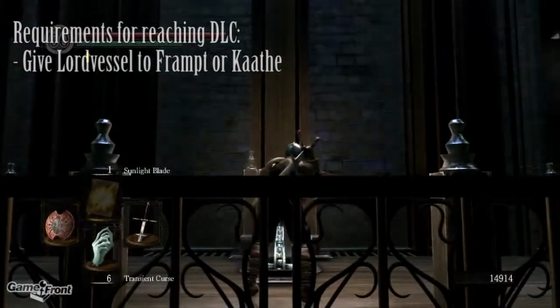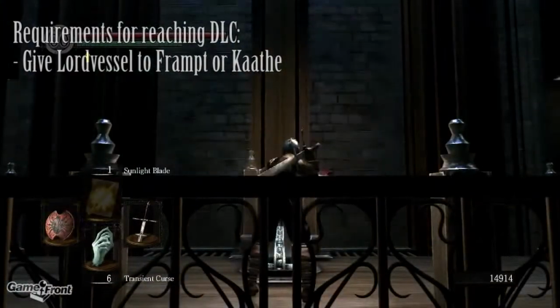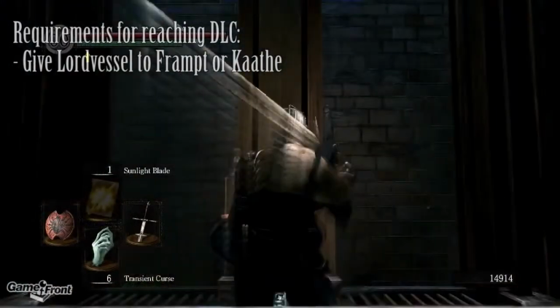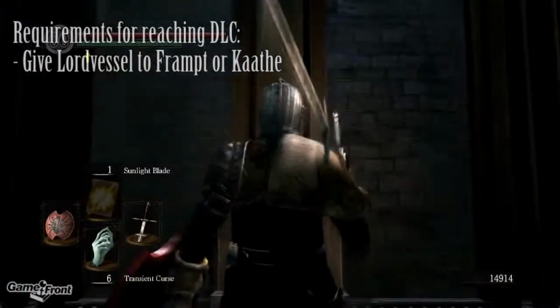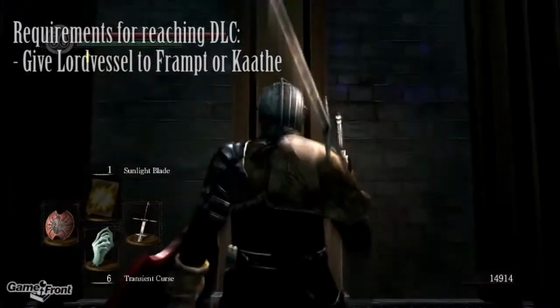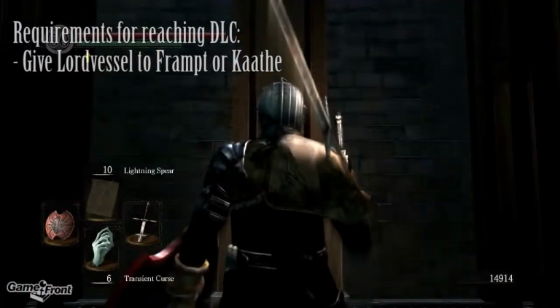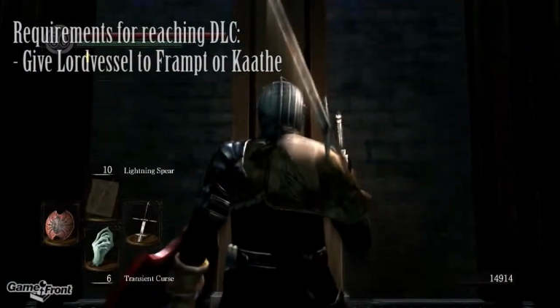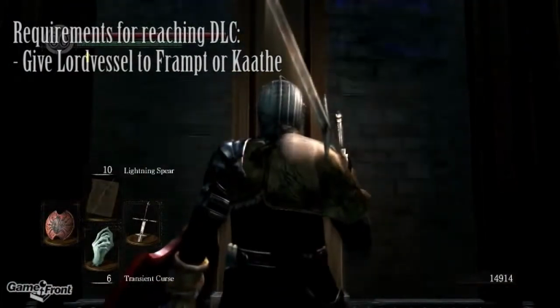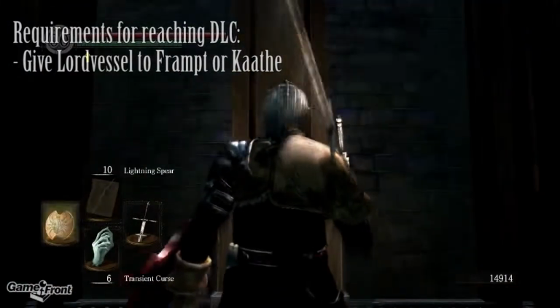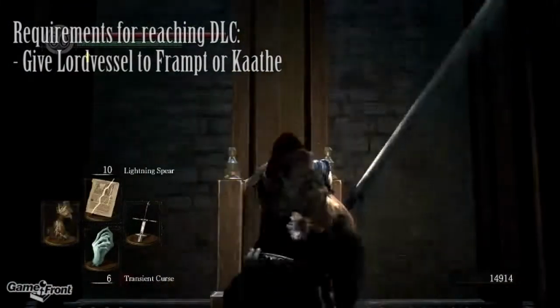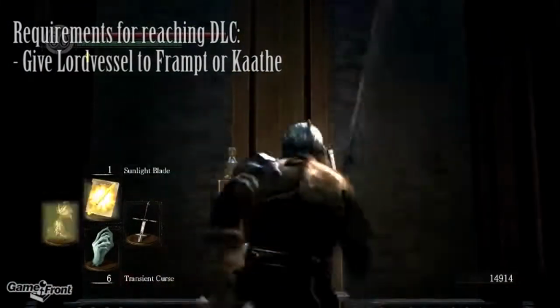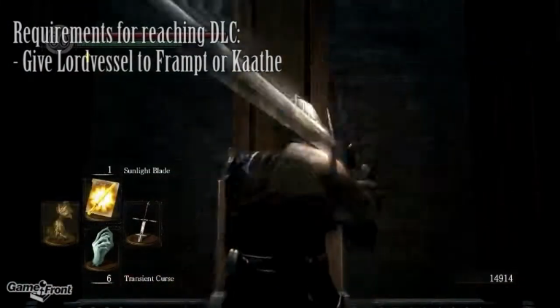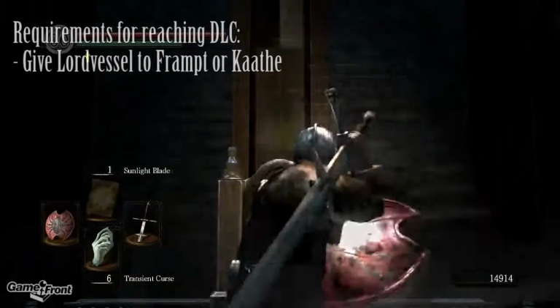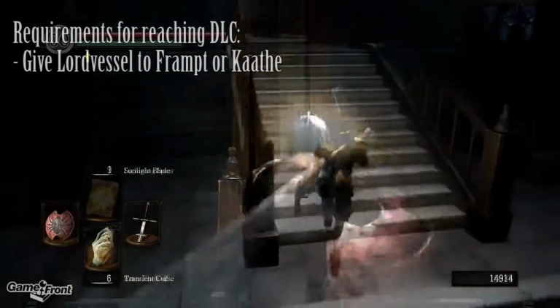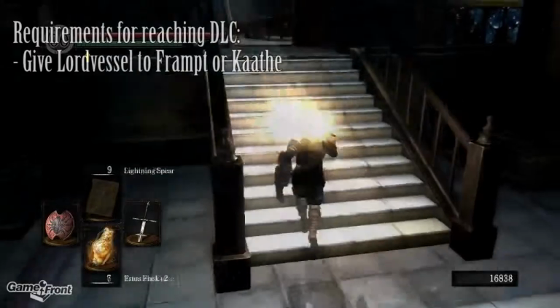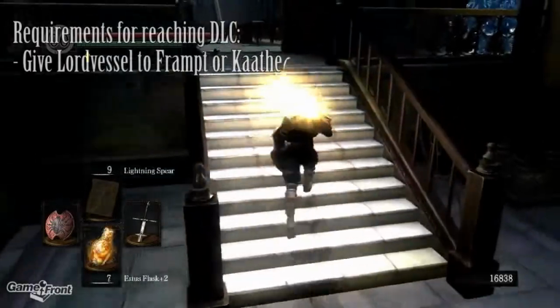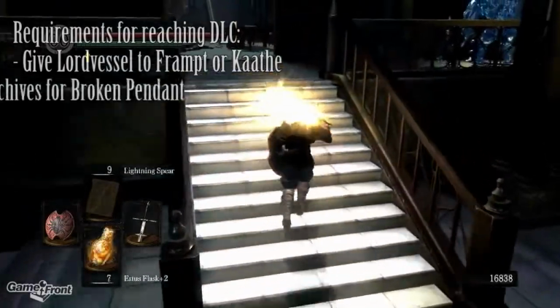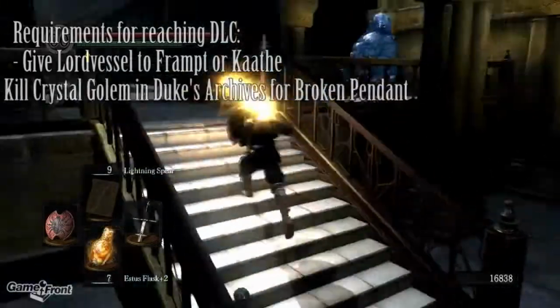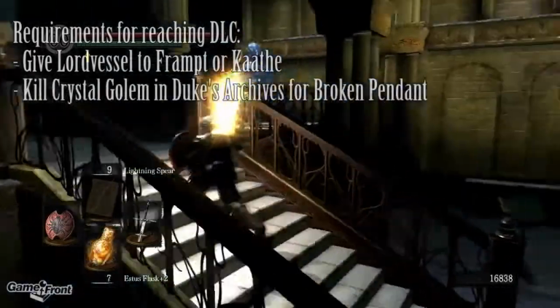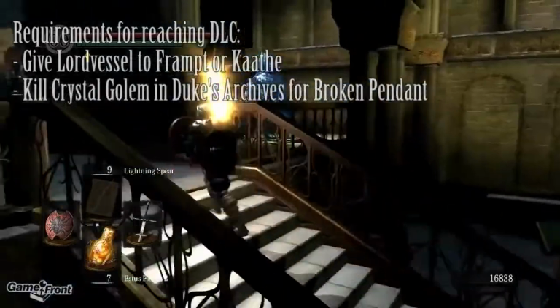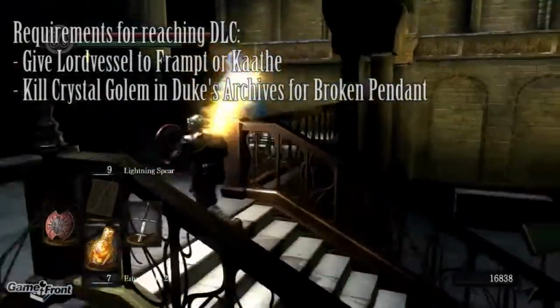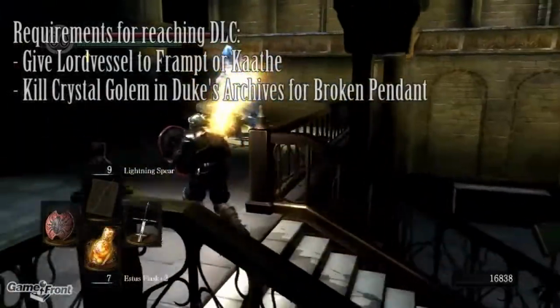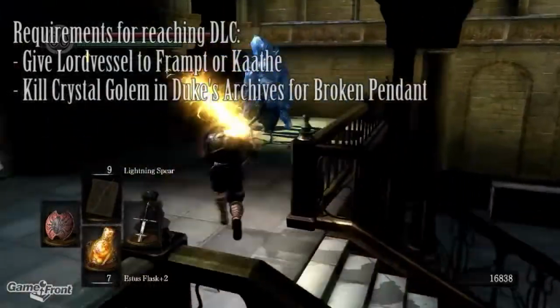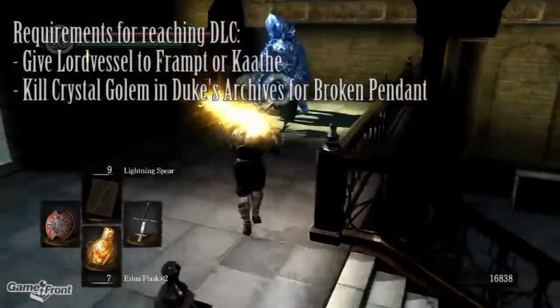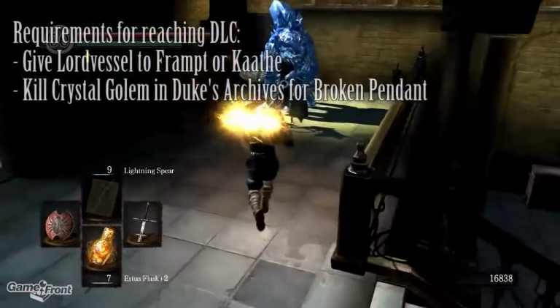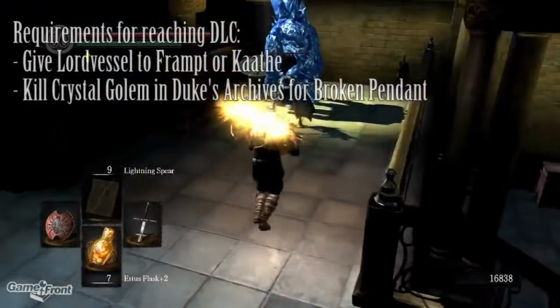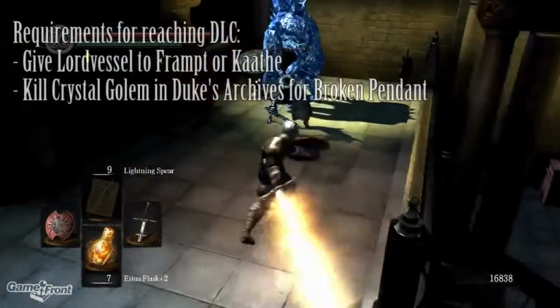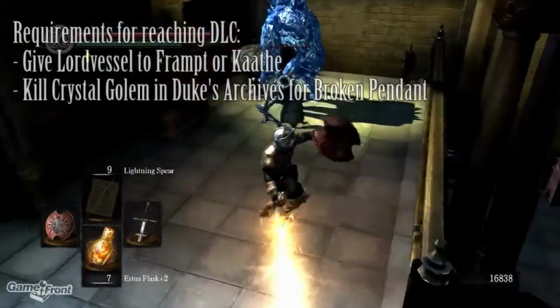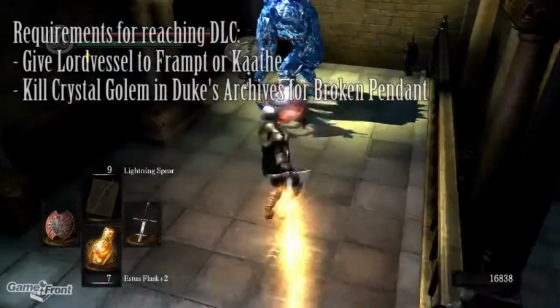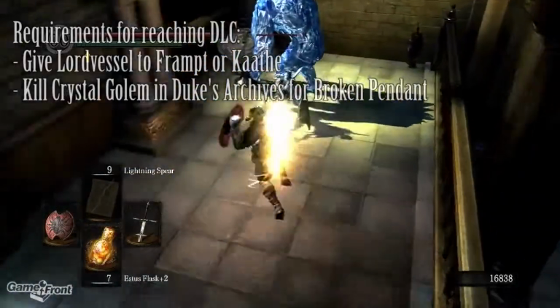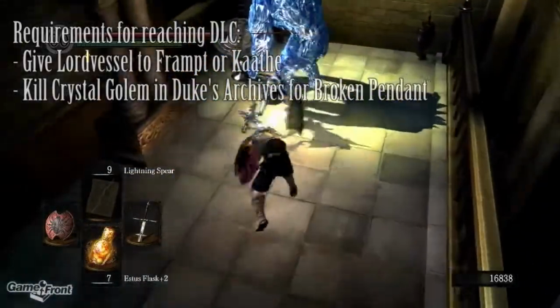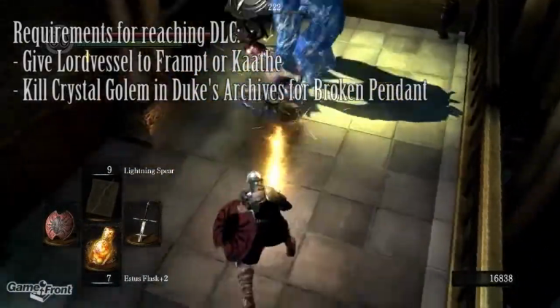Once inside the archives, look for the Crystal Golem near the entrance. Kill him and you'll receive a special pendant.